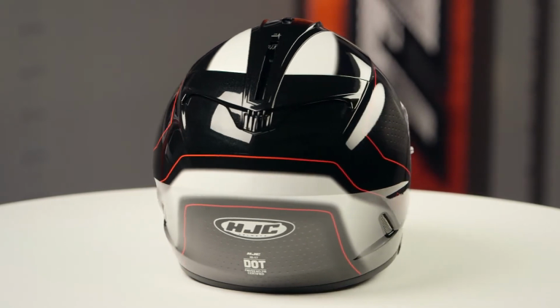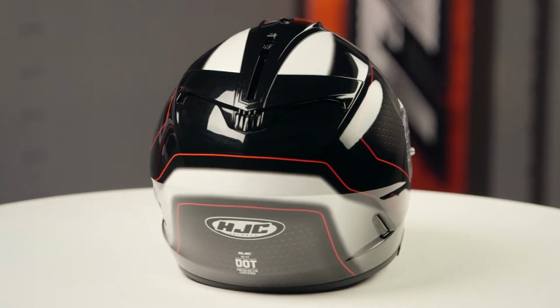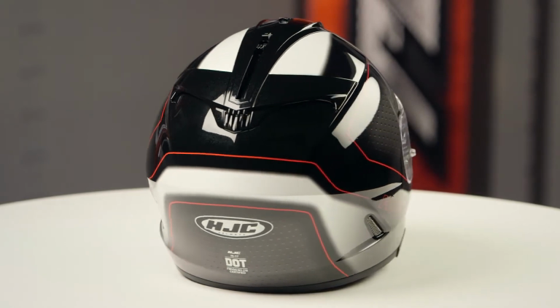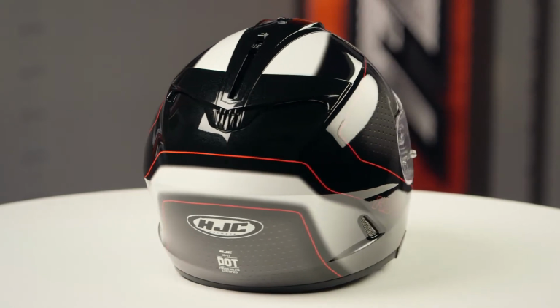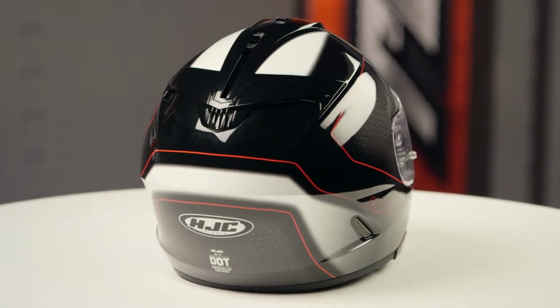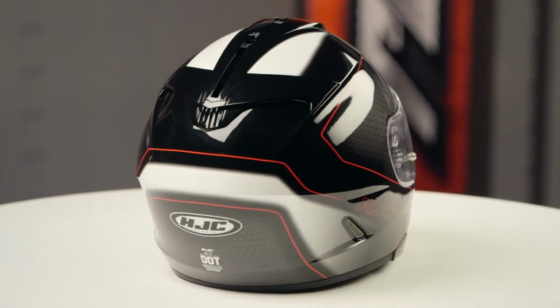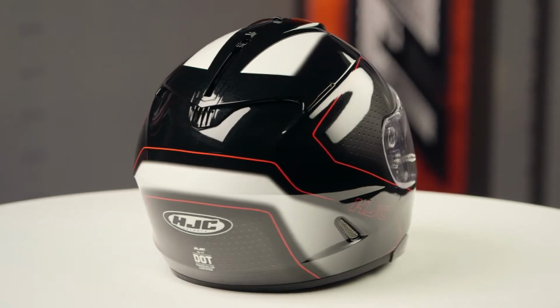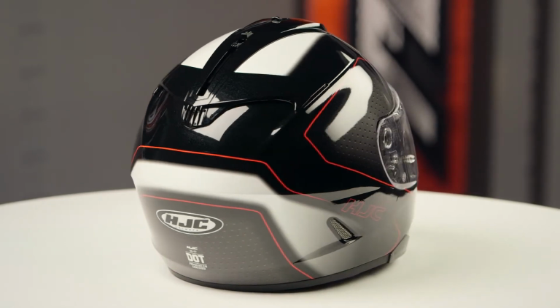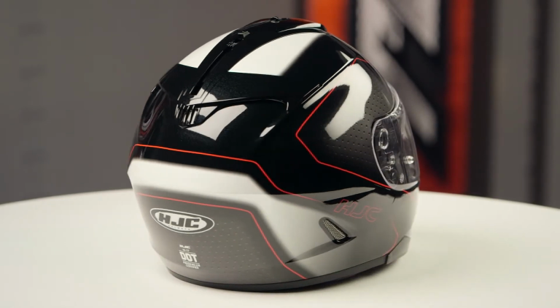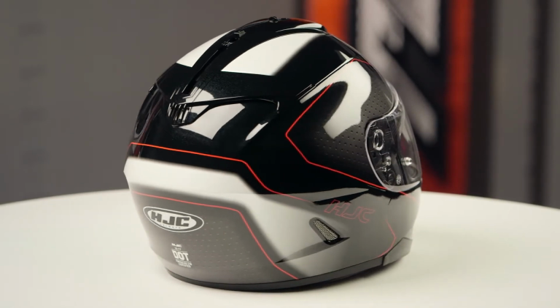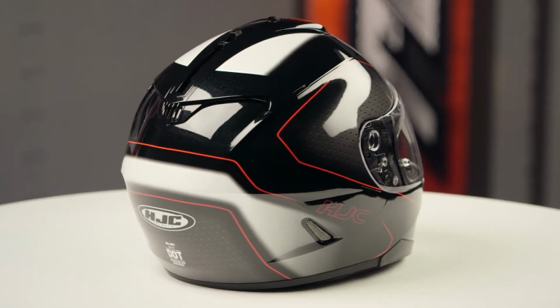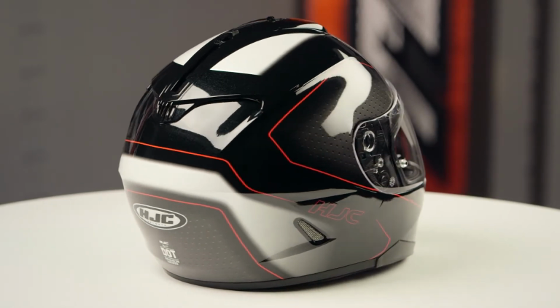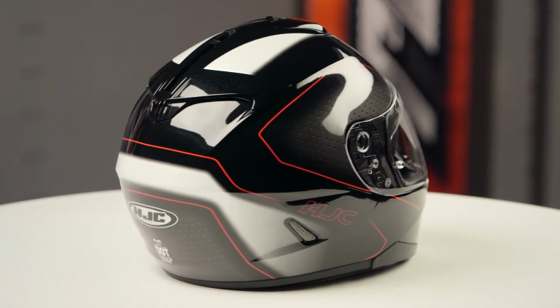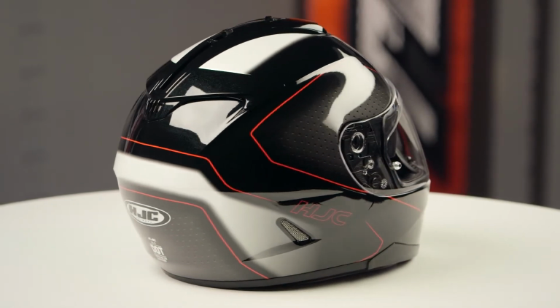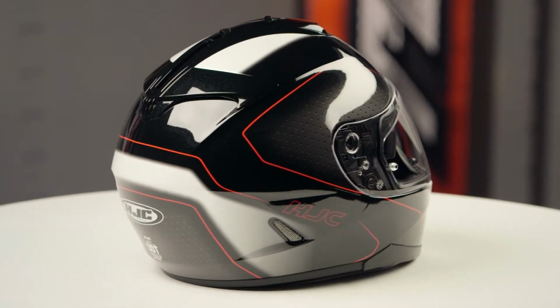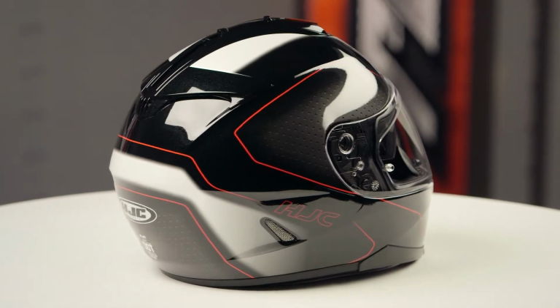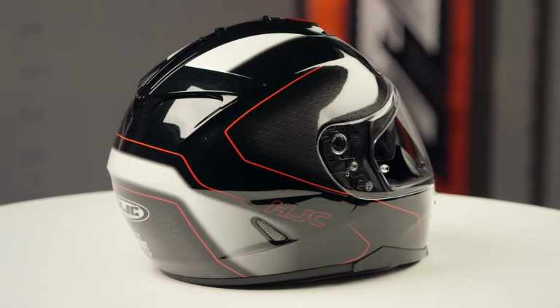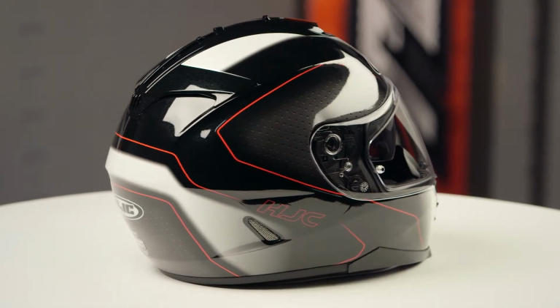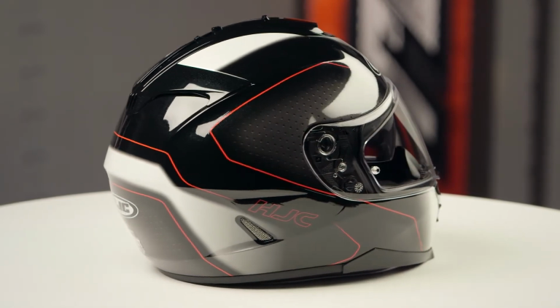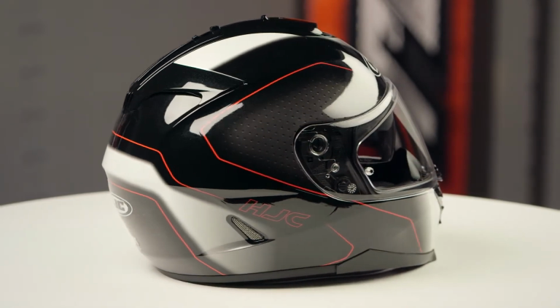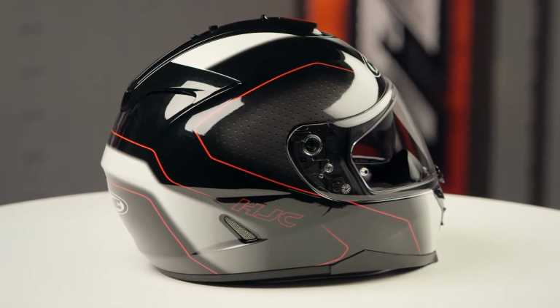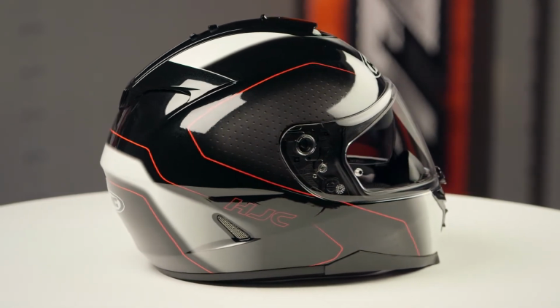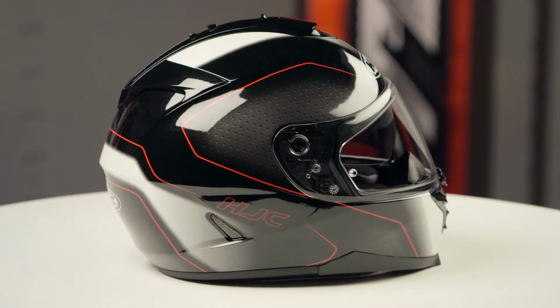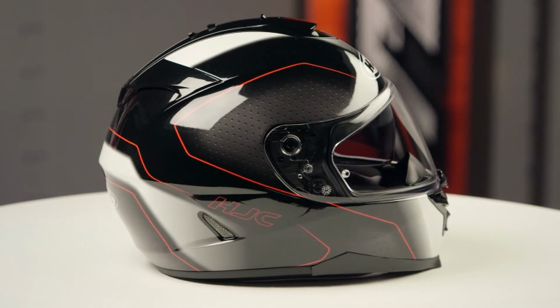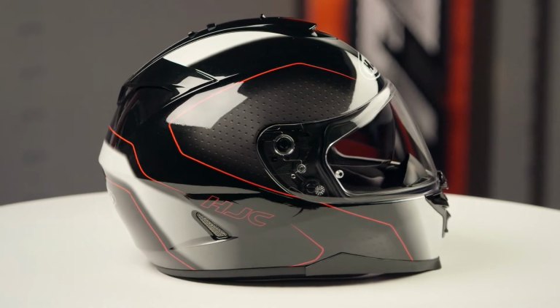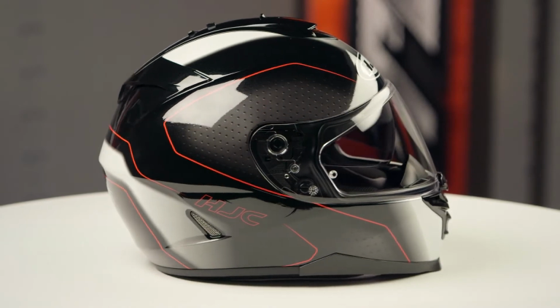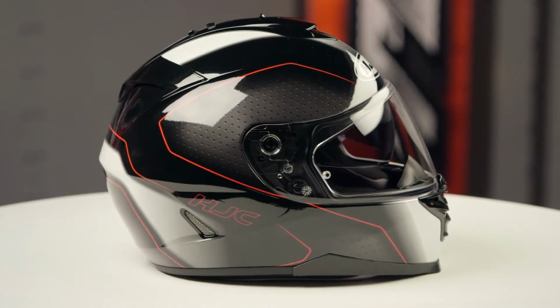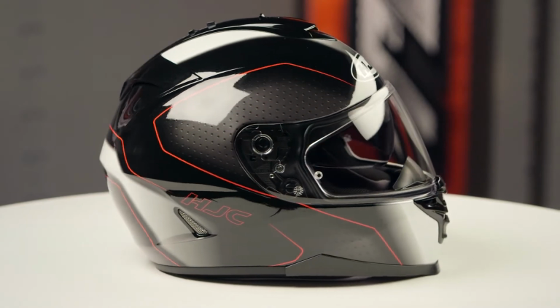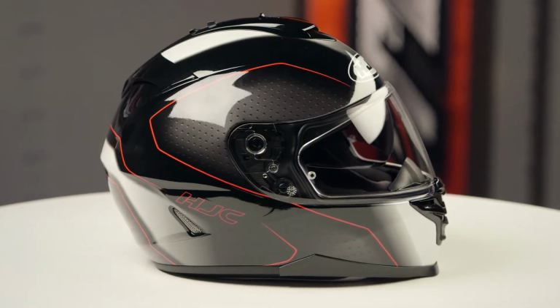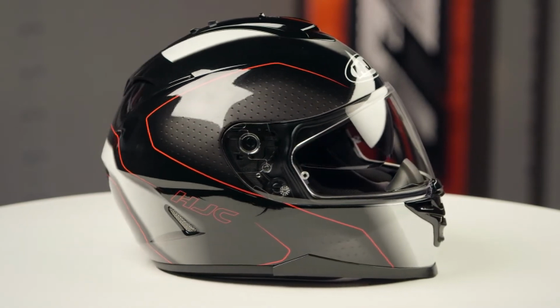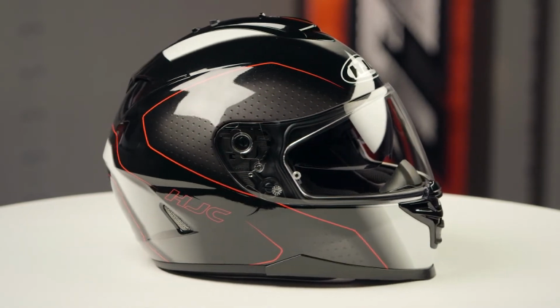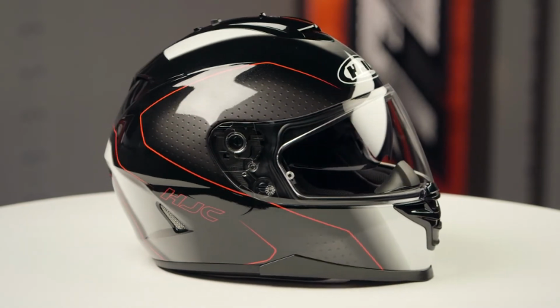We threw this lid on the scale and it came in at three pounds, nine ounces in a large, and that's carrying a DOT safety rating.